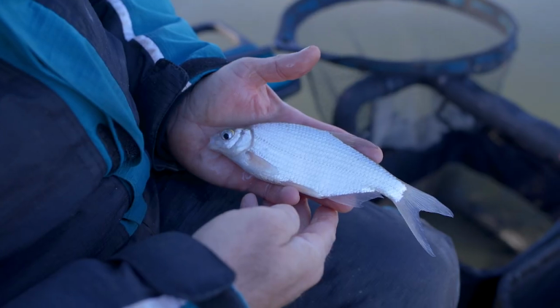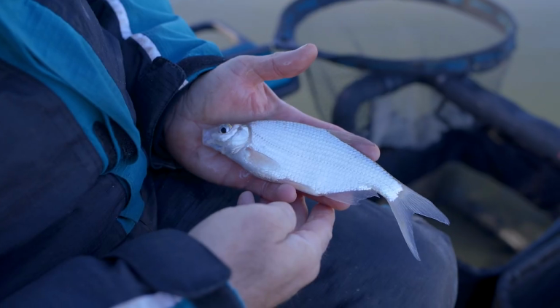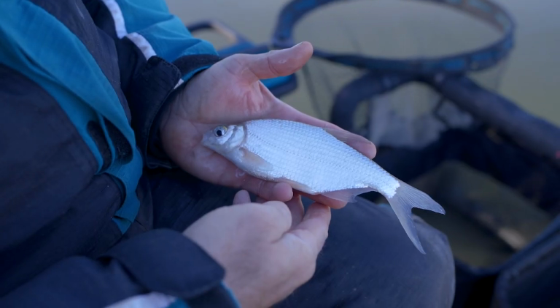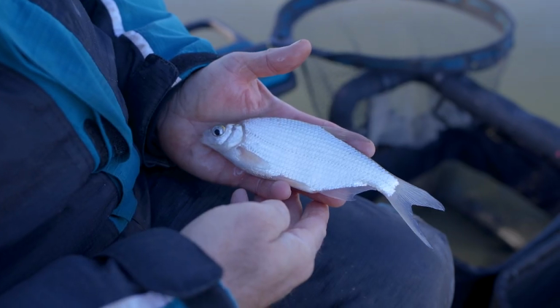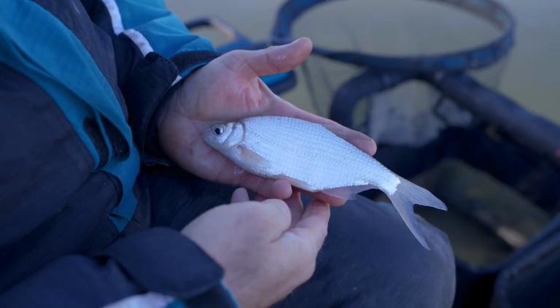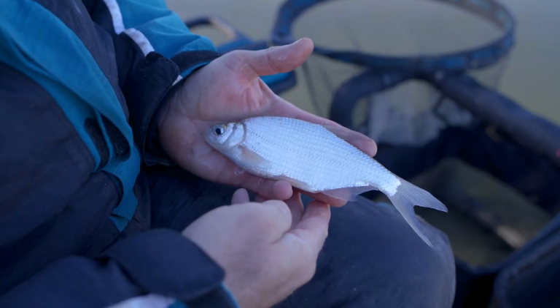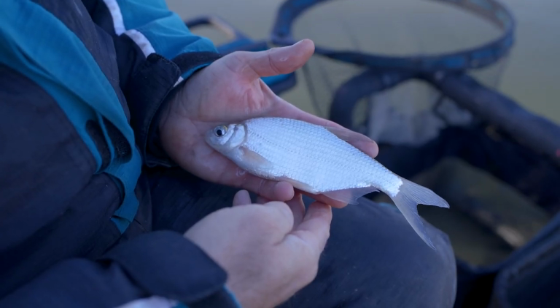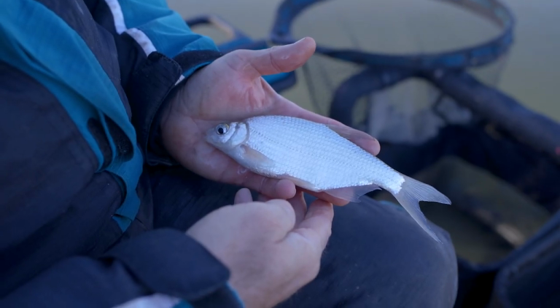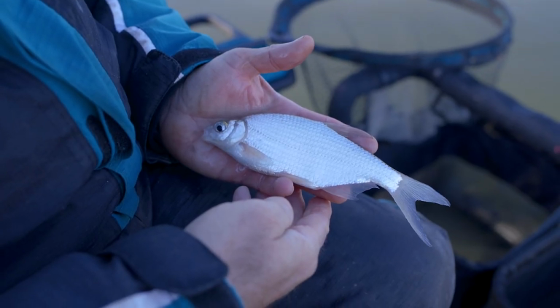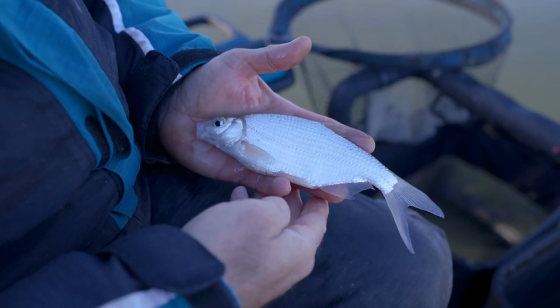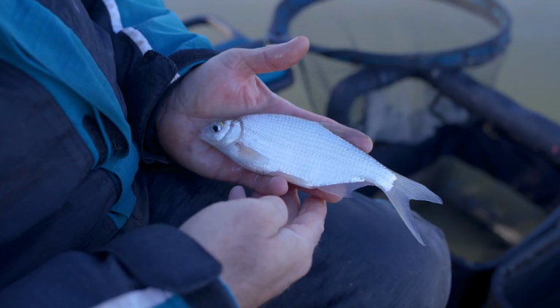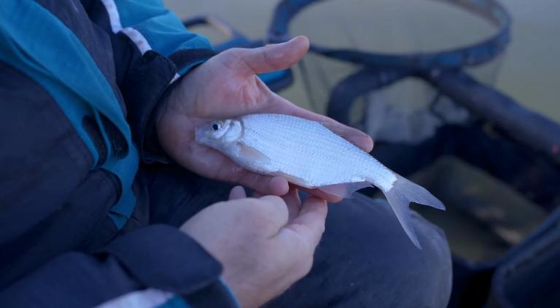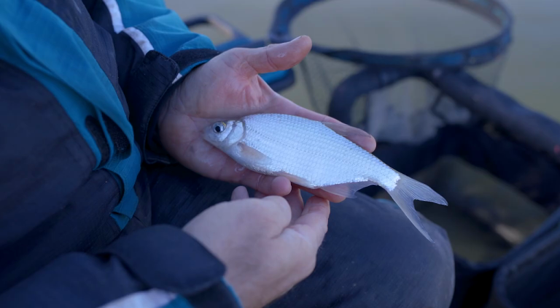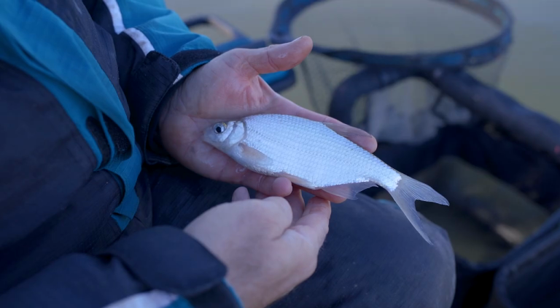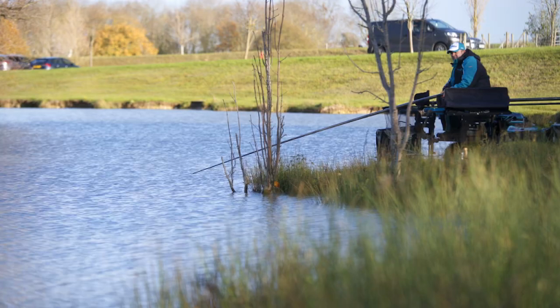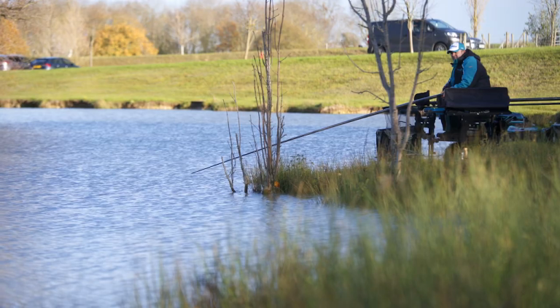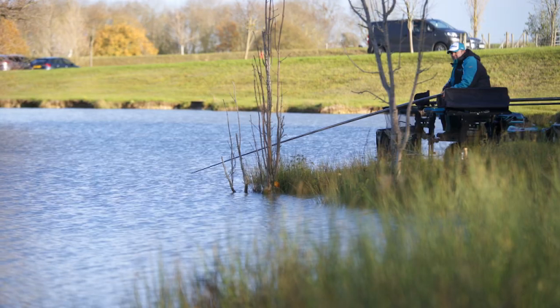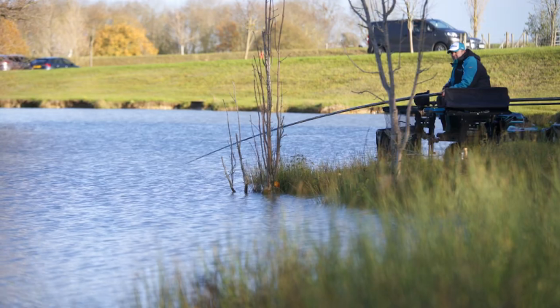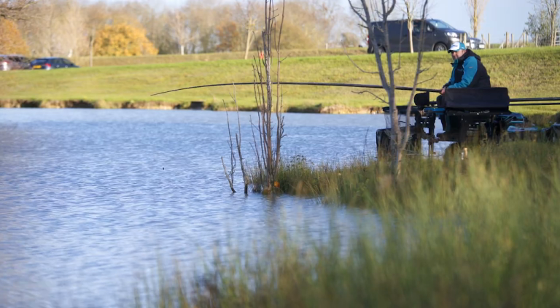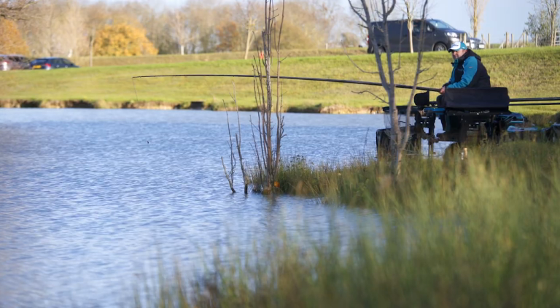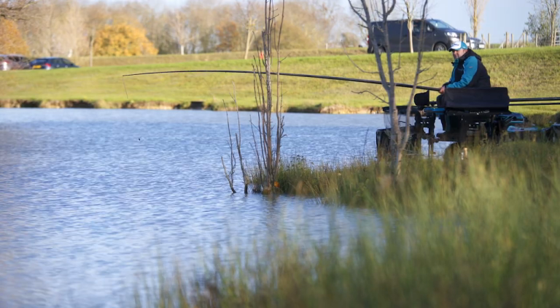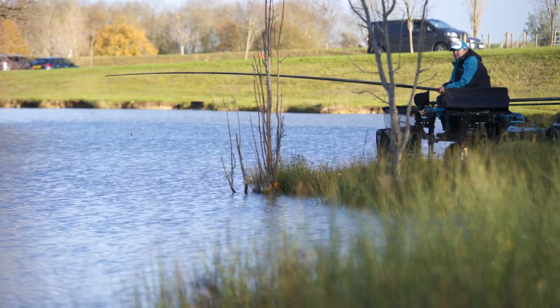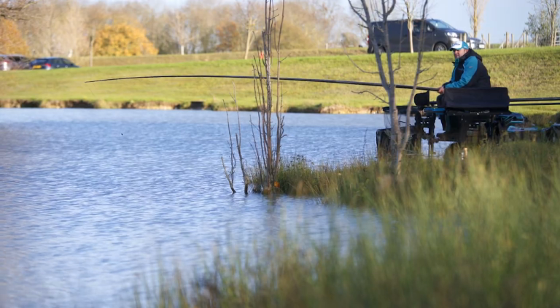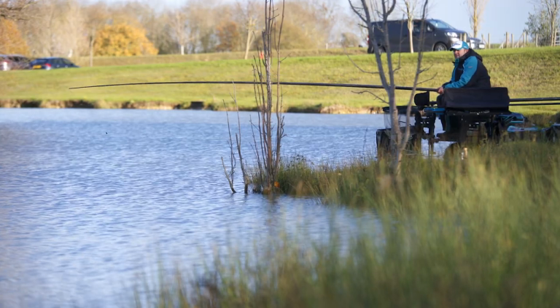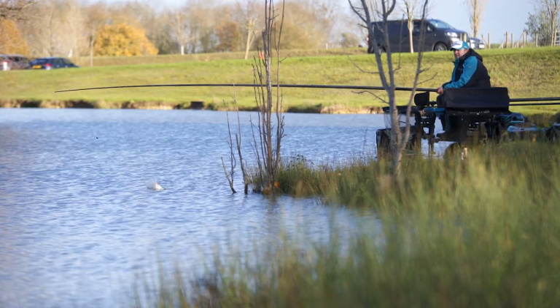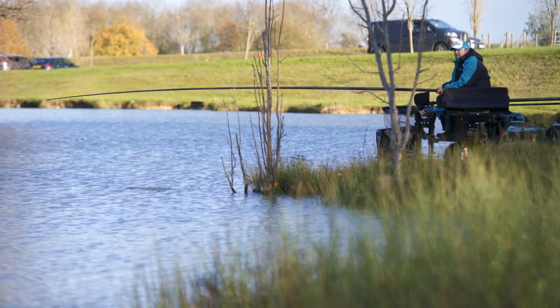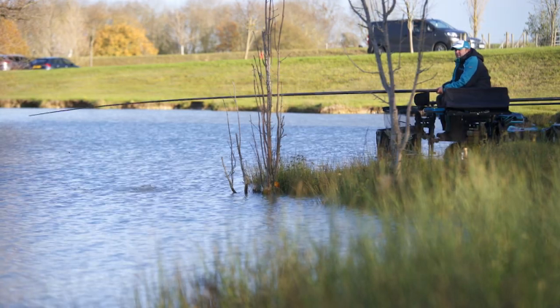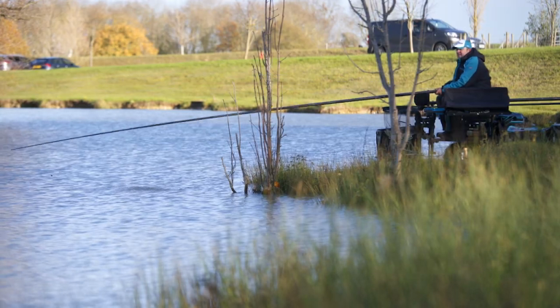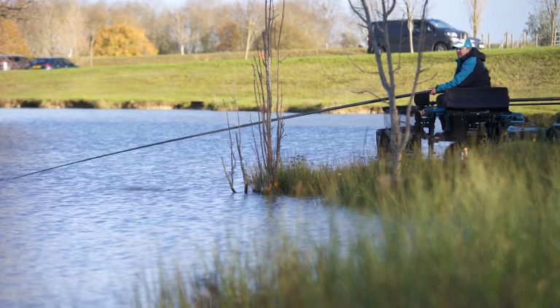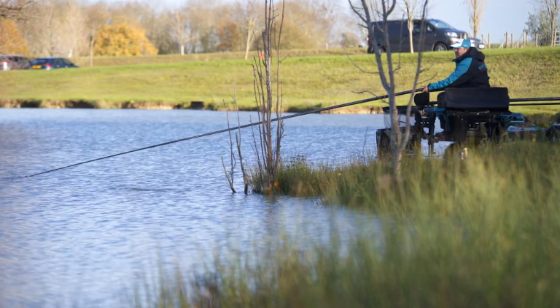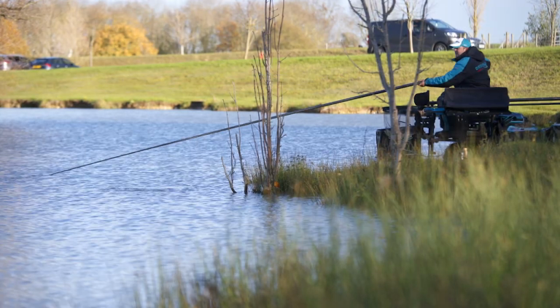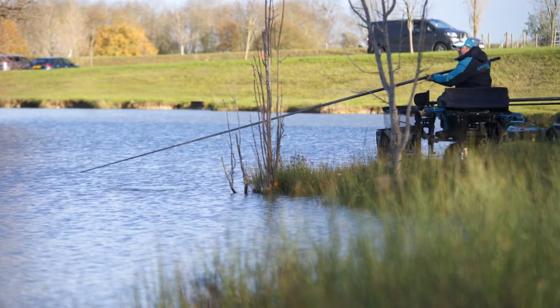Just feeding maggots at six meters we've caught lots of silverfish, and then we've caught some carp in three feet of water just down the edge to our left.